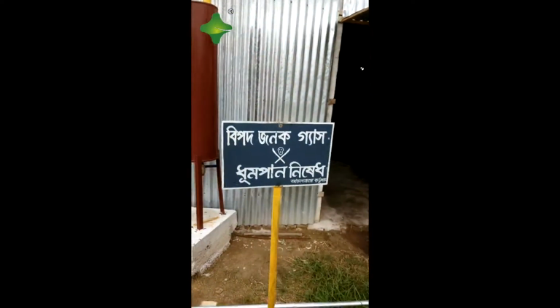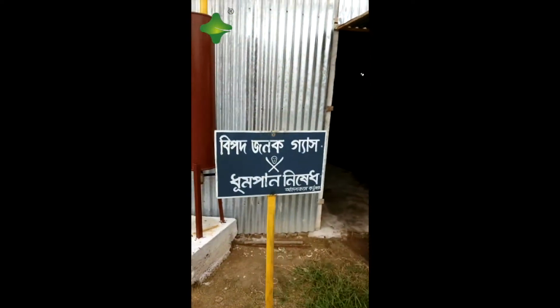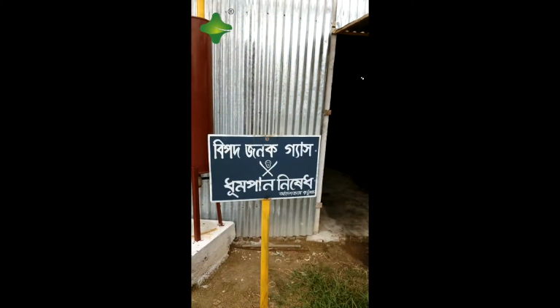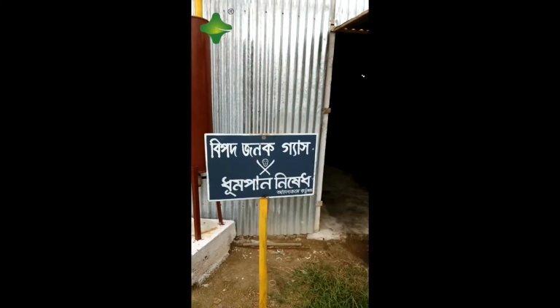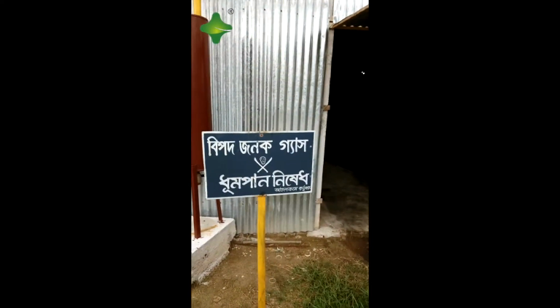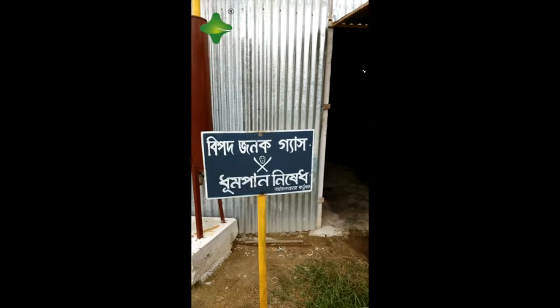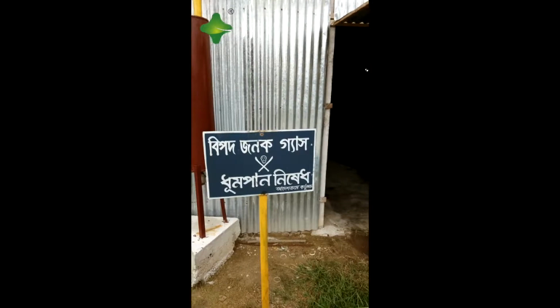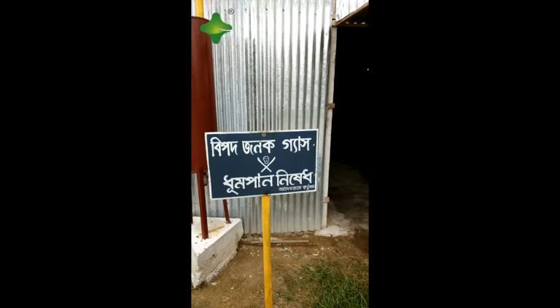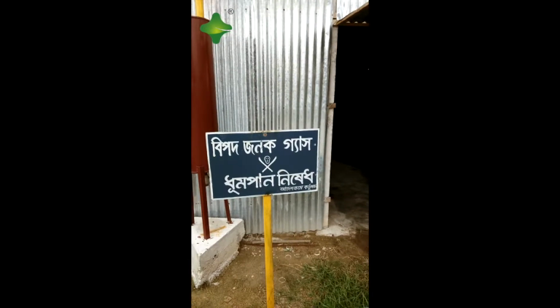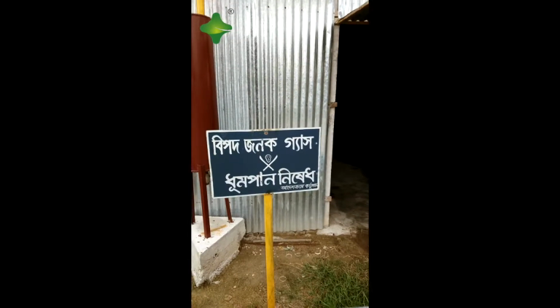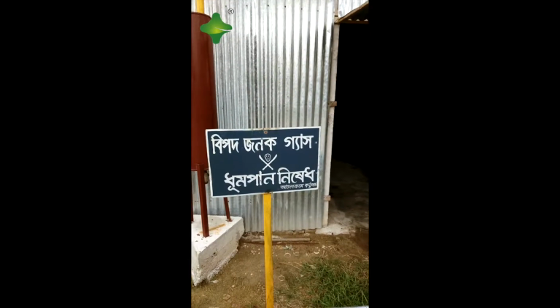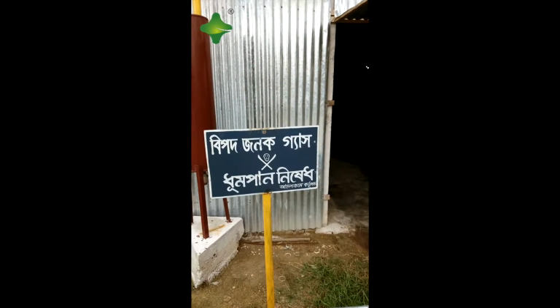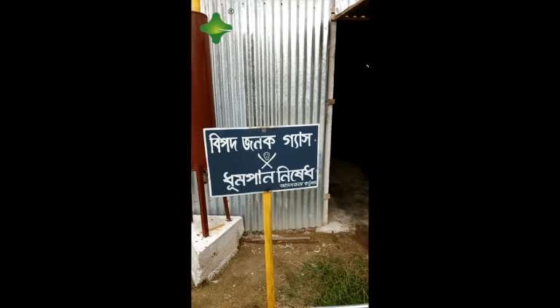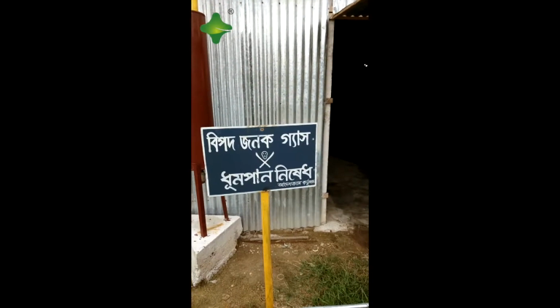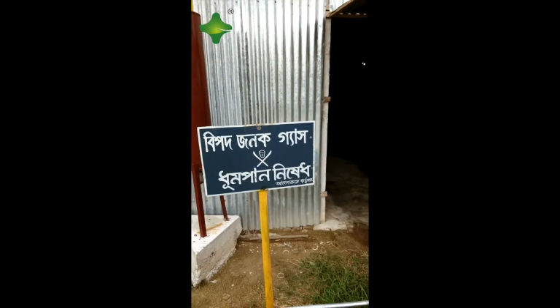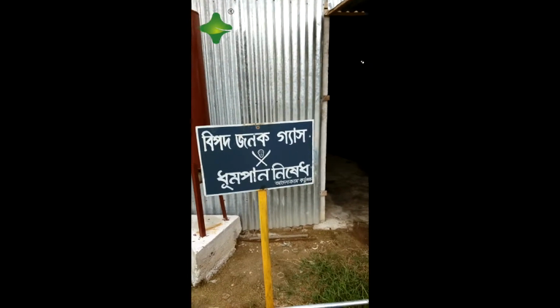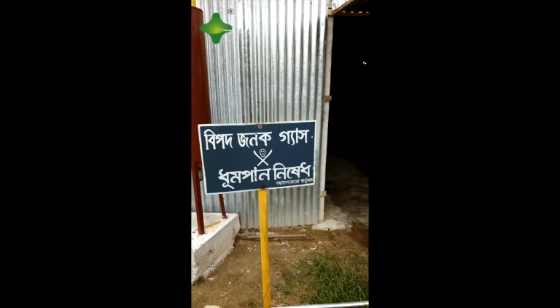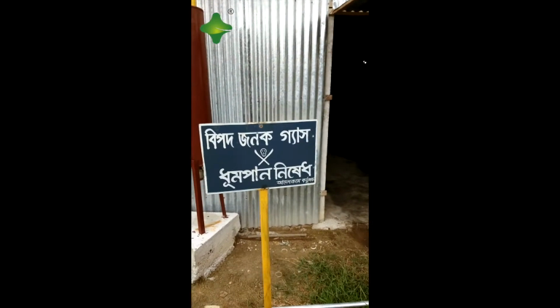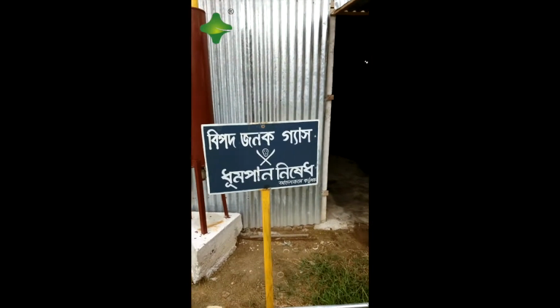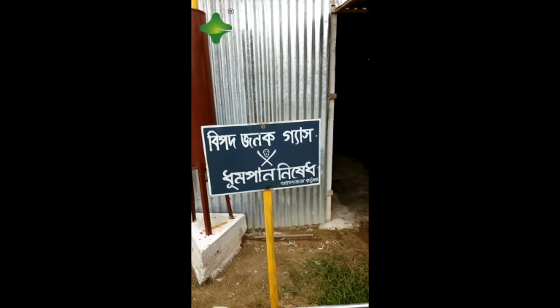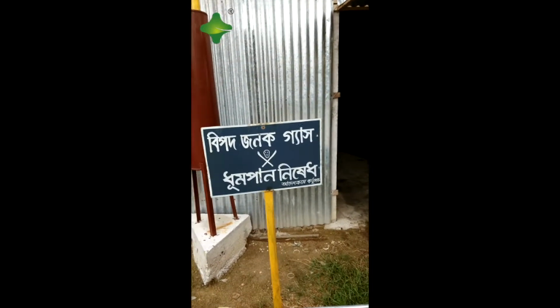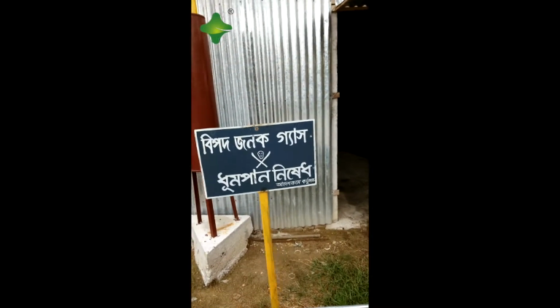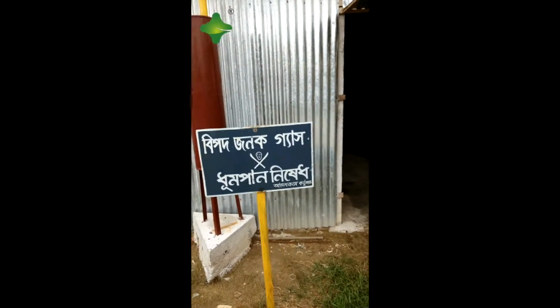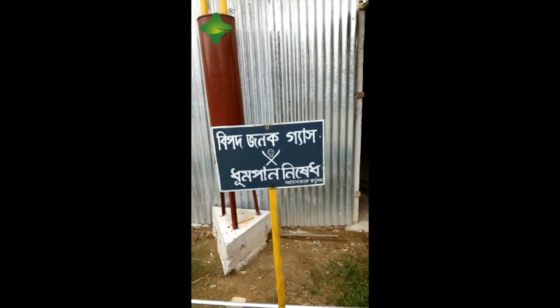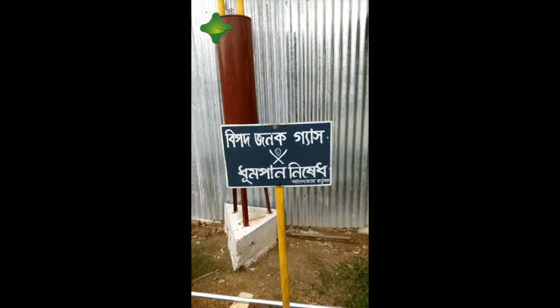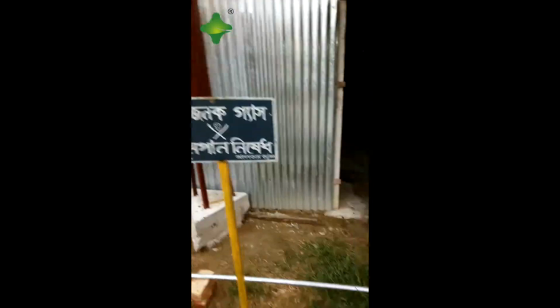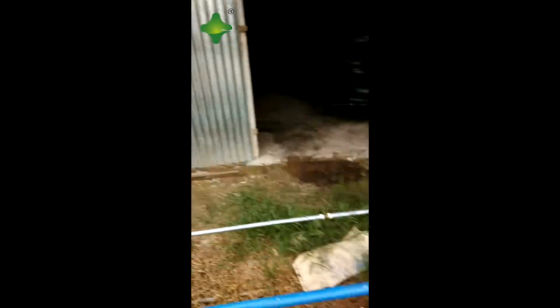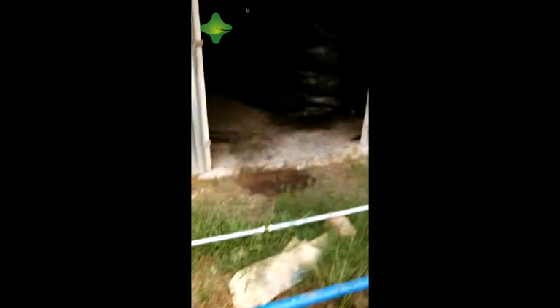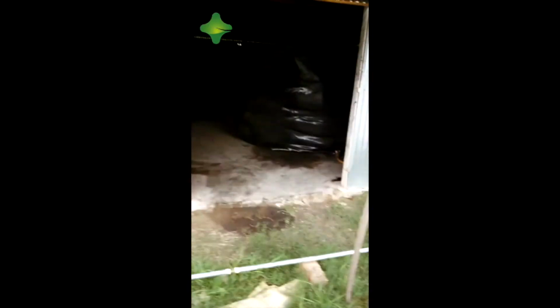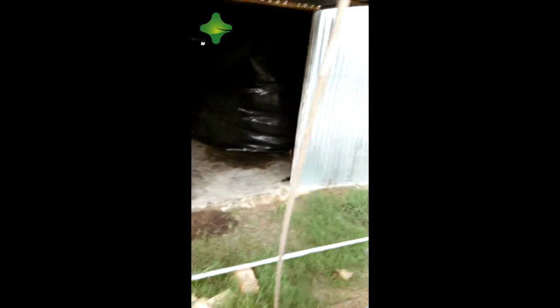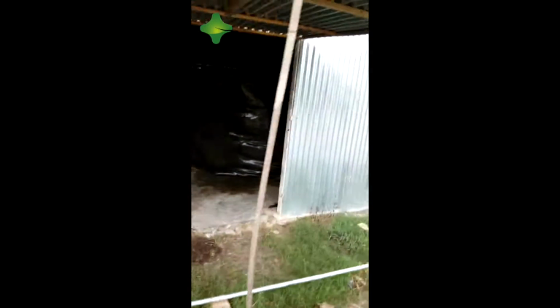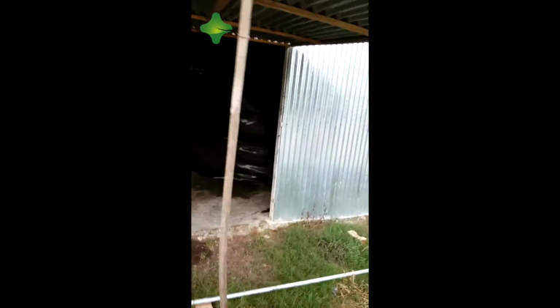It means danger — don't smoke near the gas balloon, it will be dangerous. This warning is written in the Bengali language.